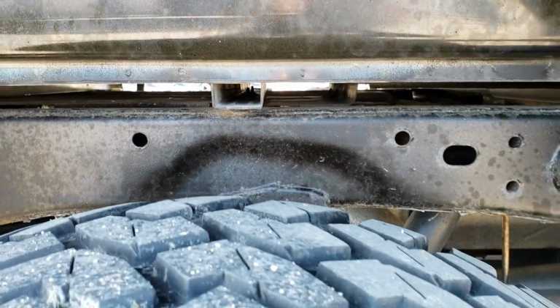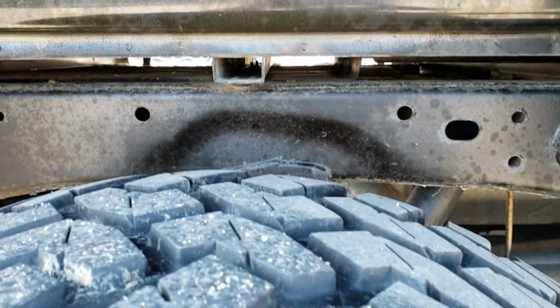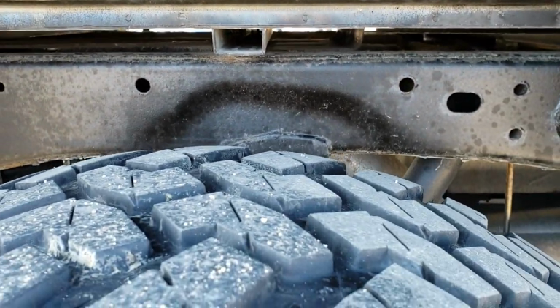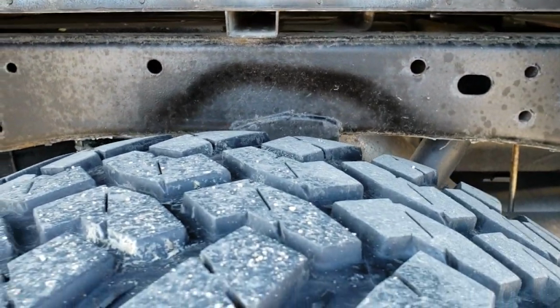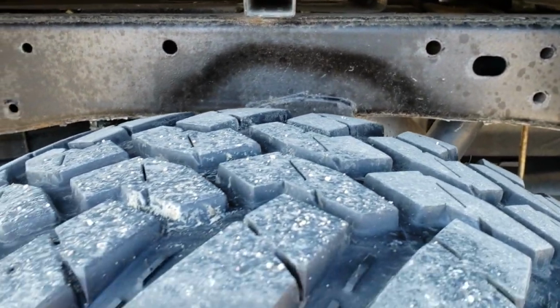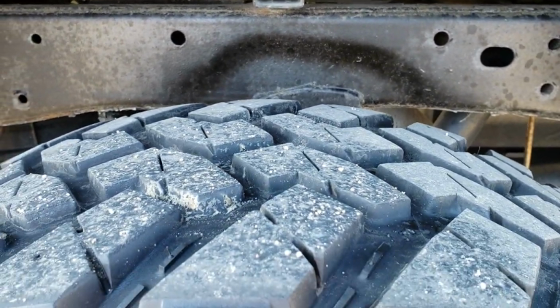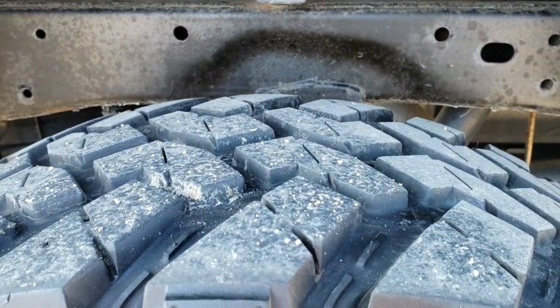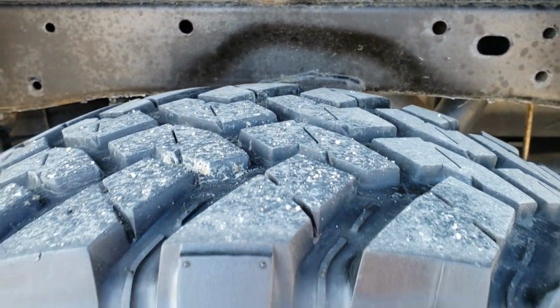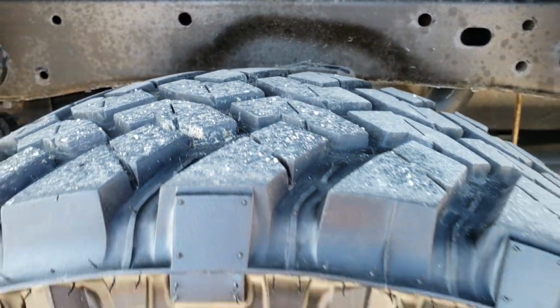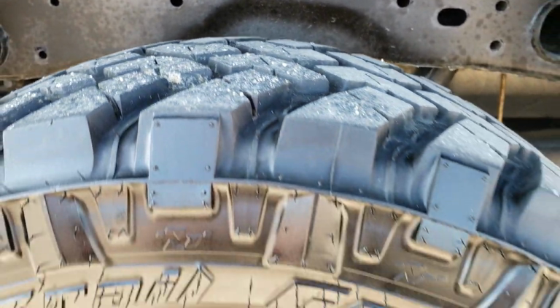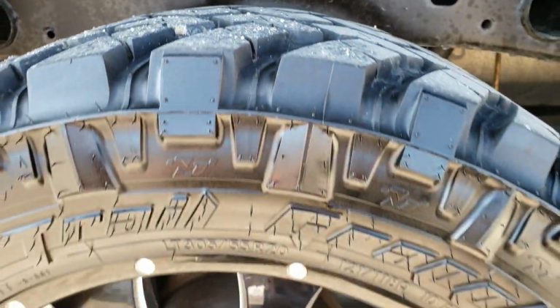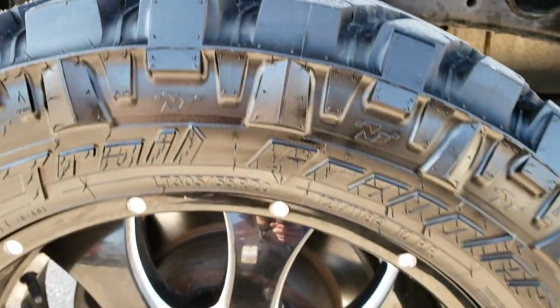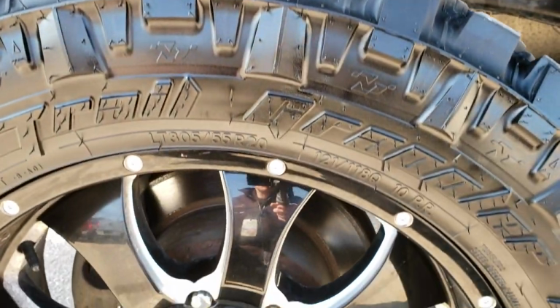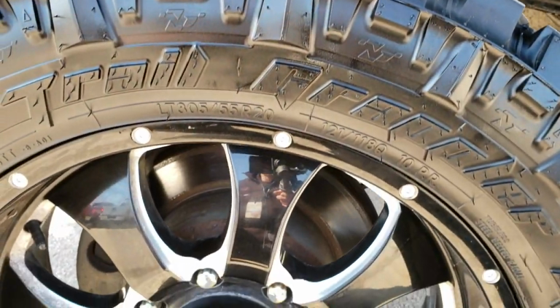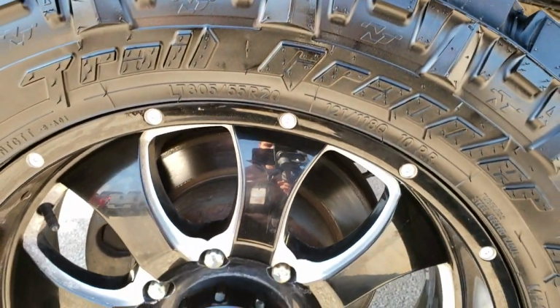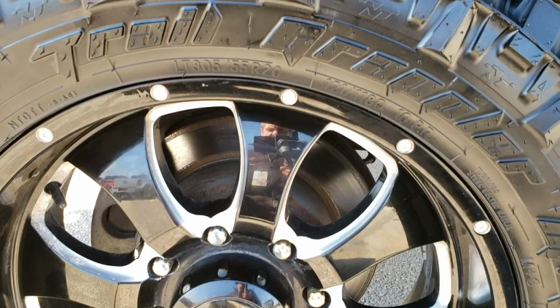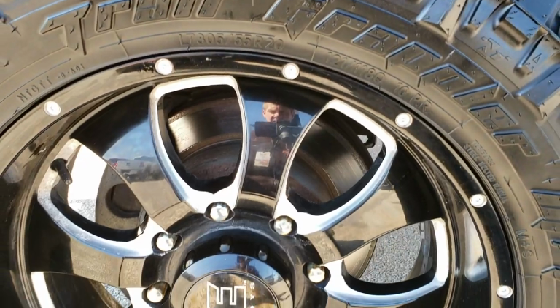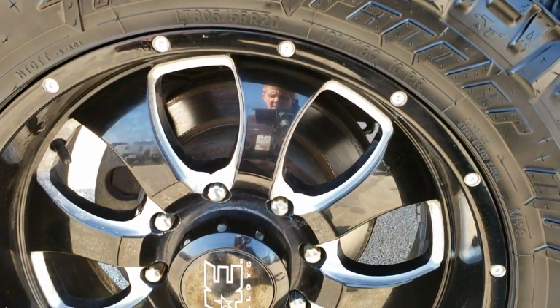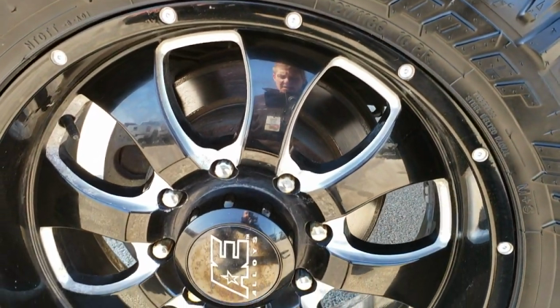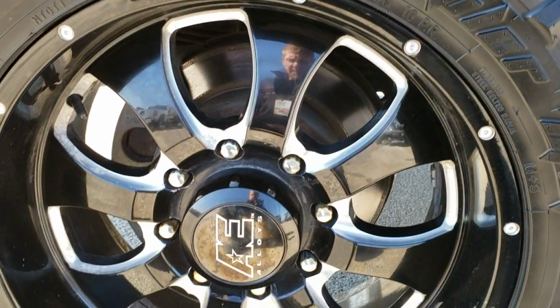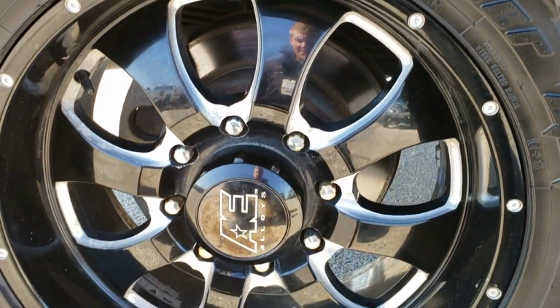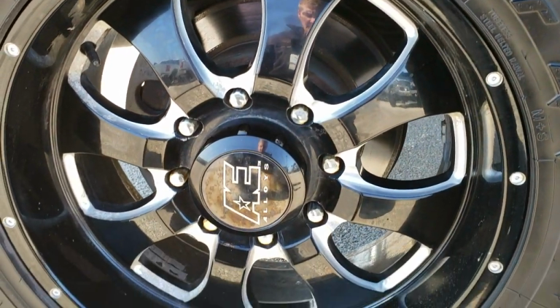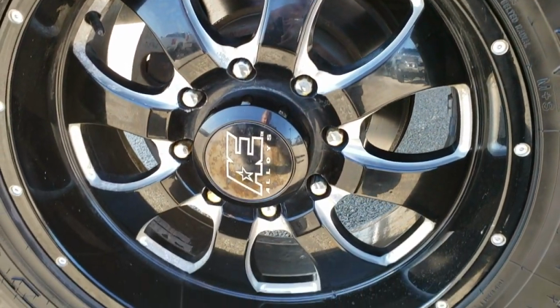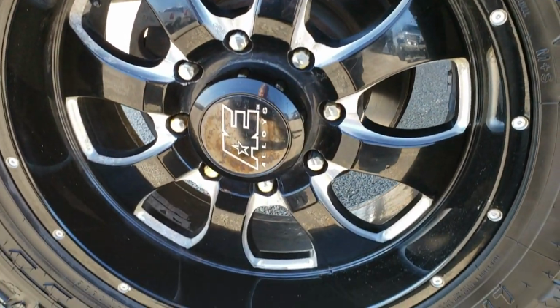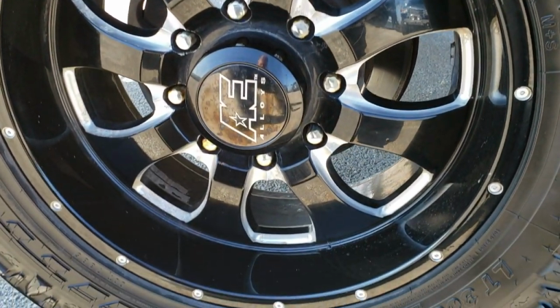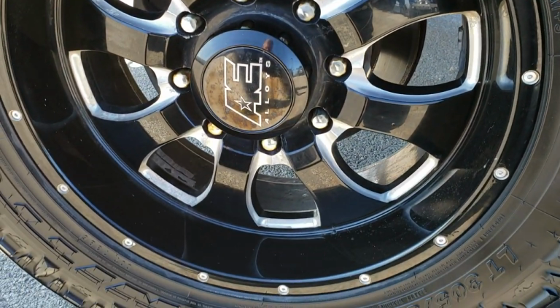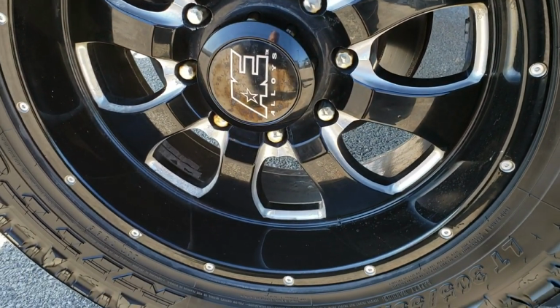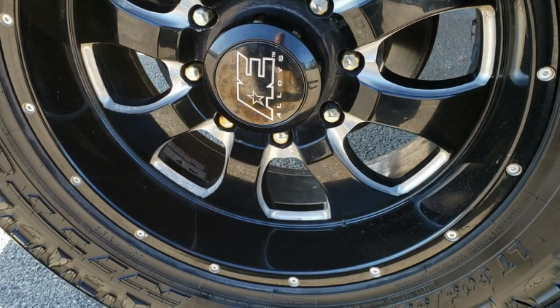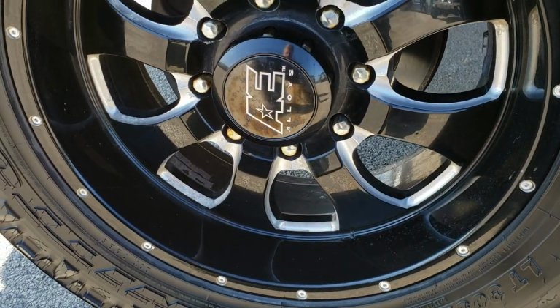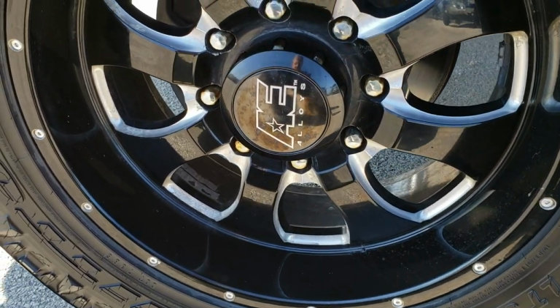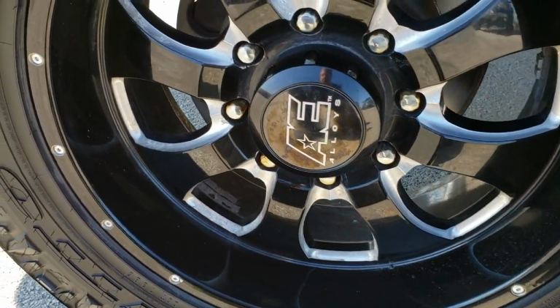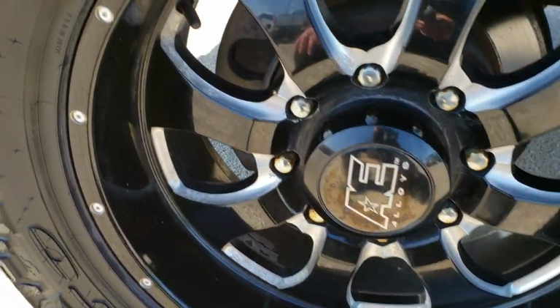The back tires have just as much tread as the front tires, and you can see that this back rim is in excellent shape as well.